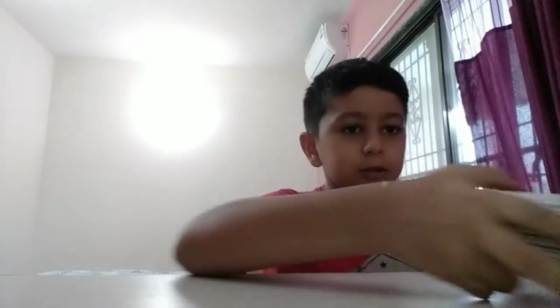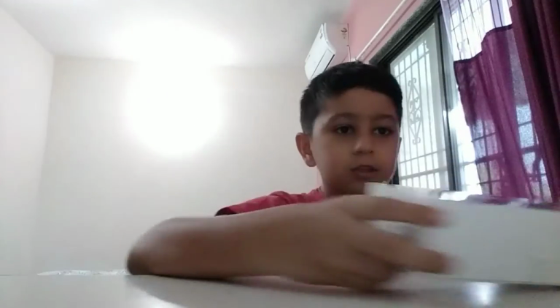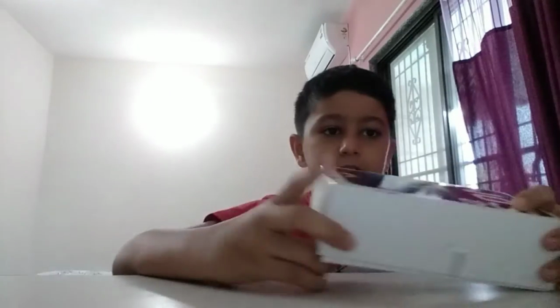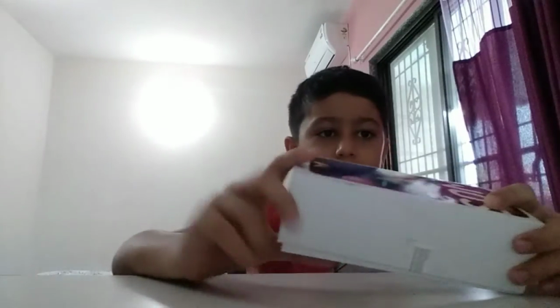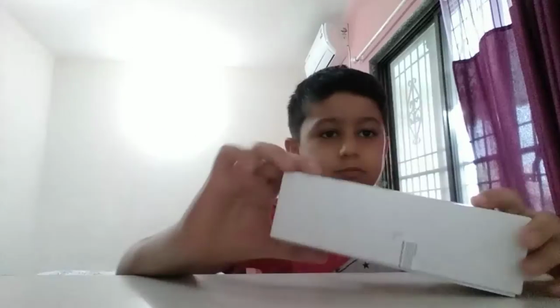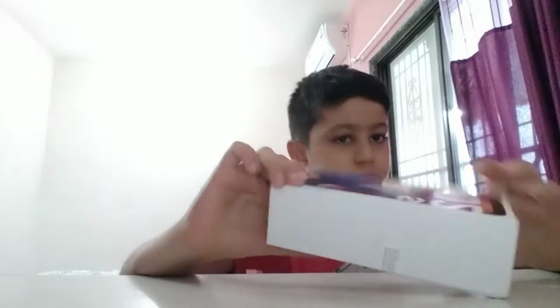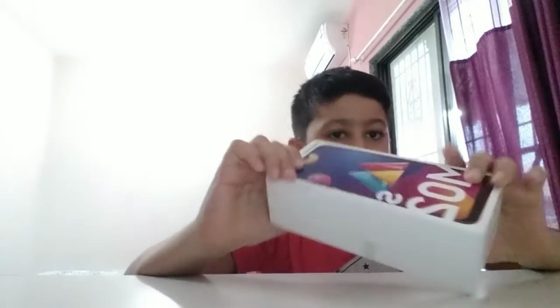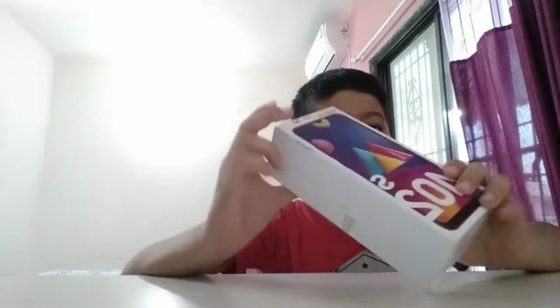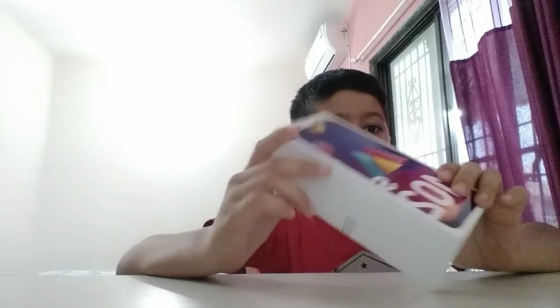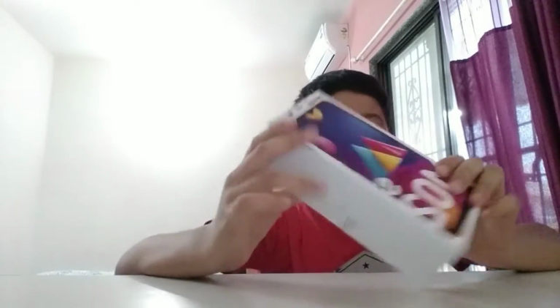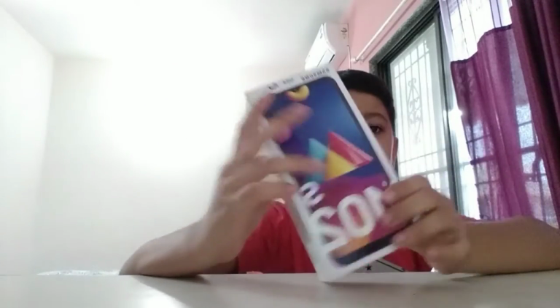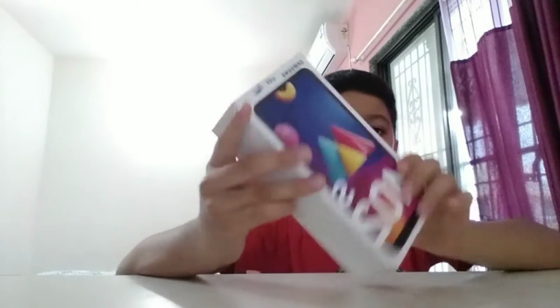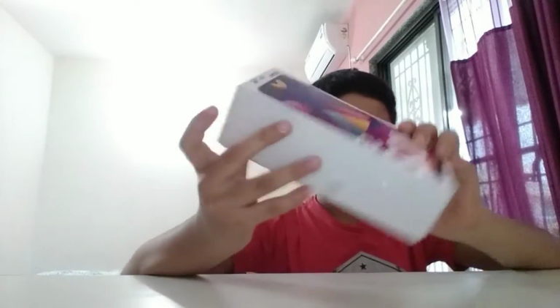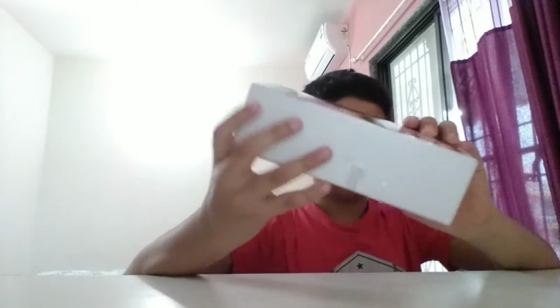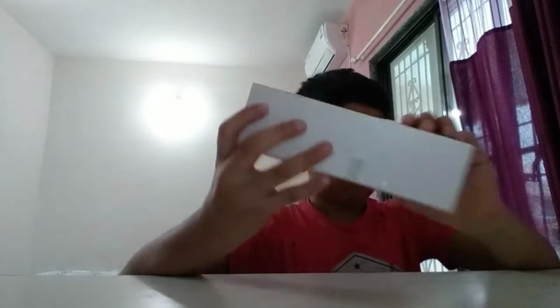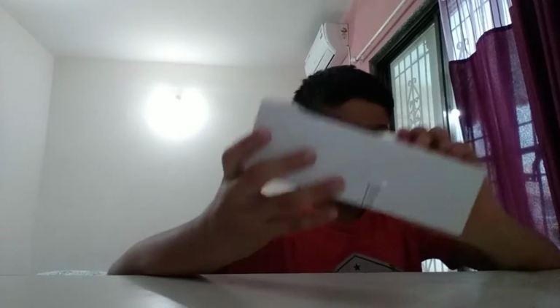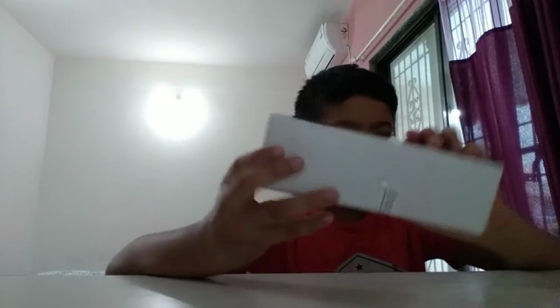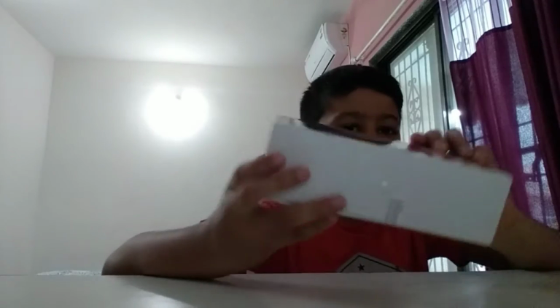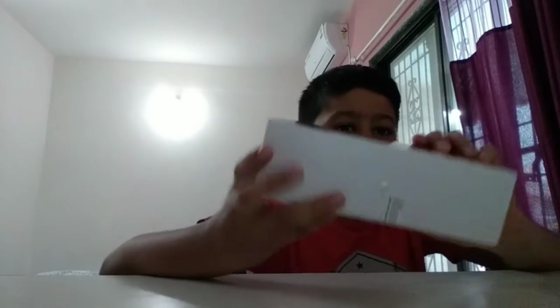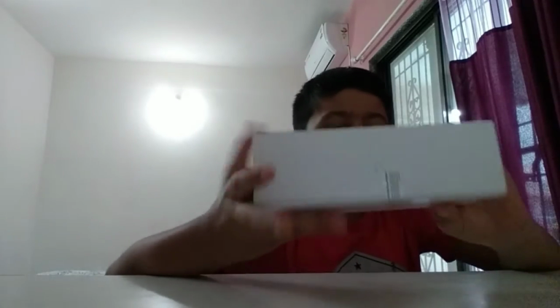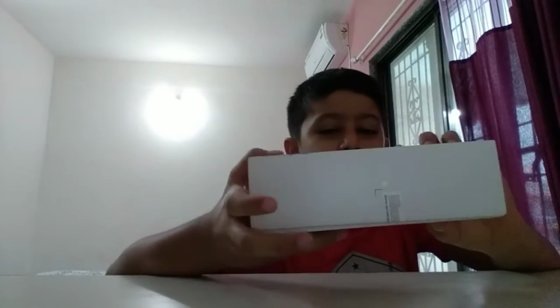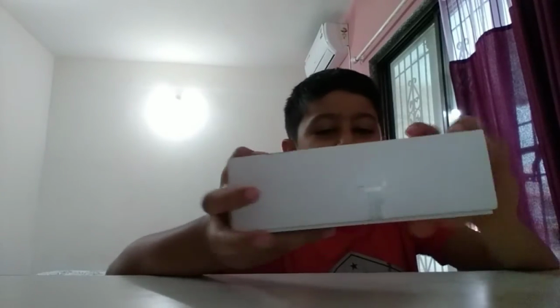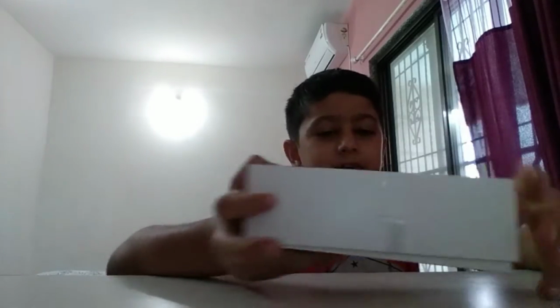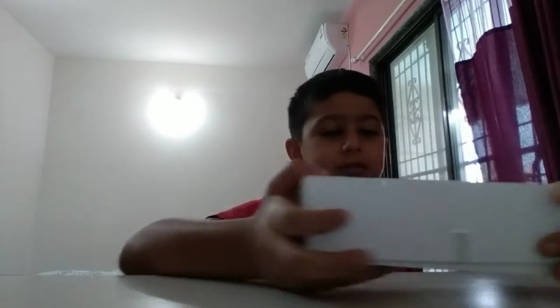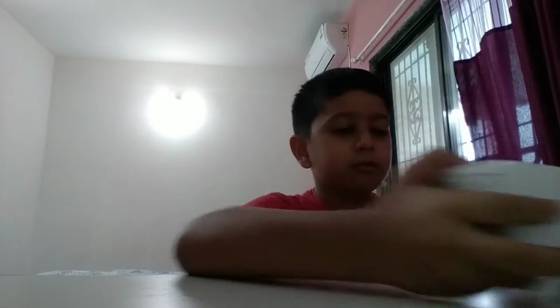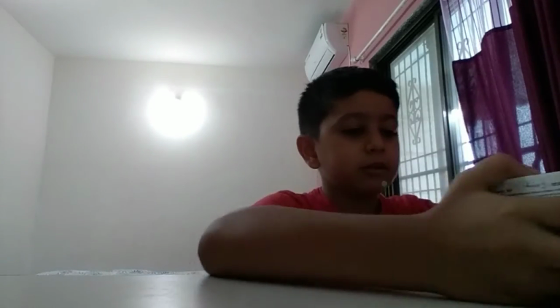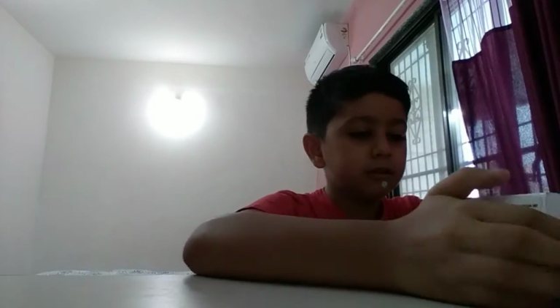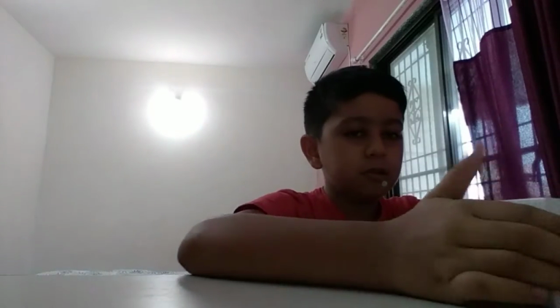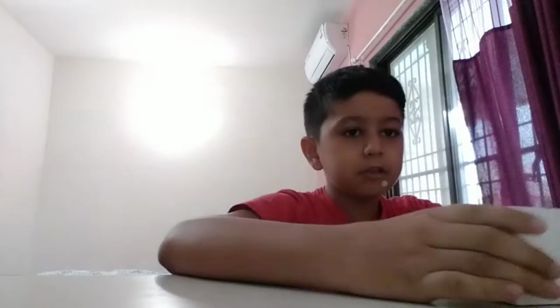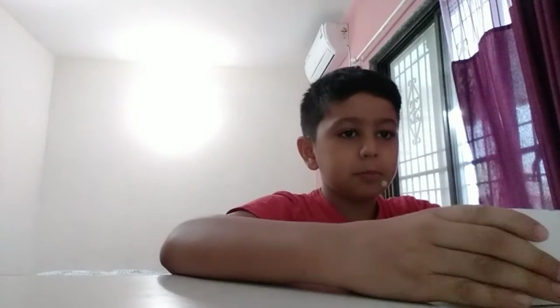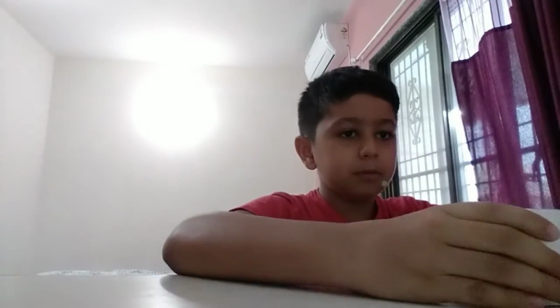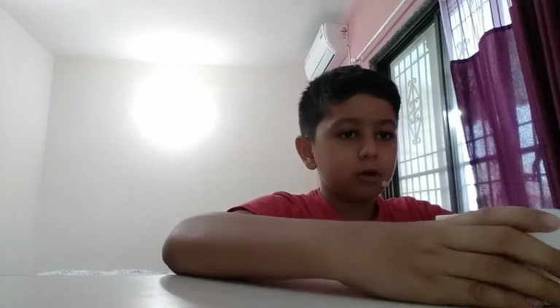This is the box of Hello2. It's very heavy white. So let's open the box.